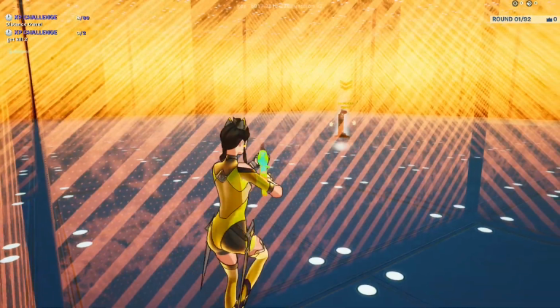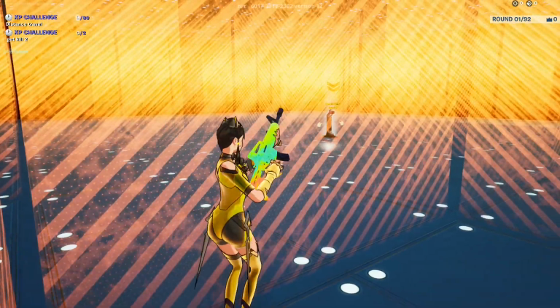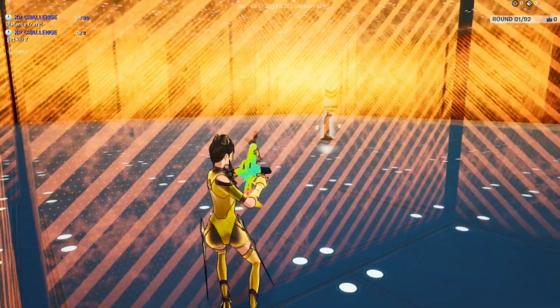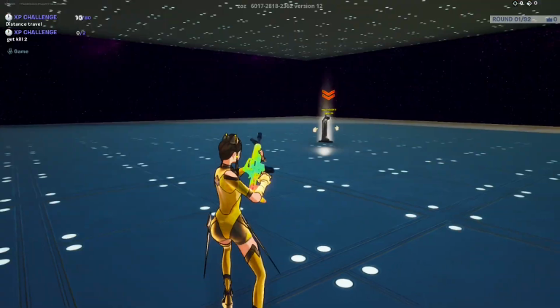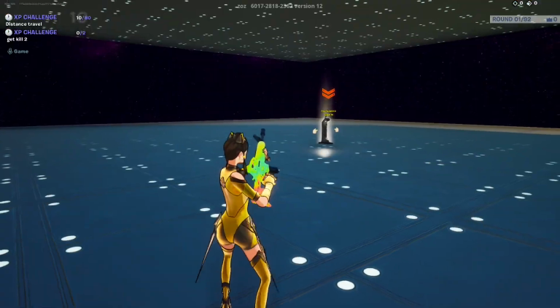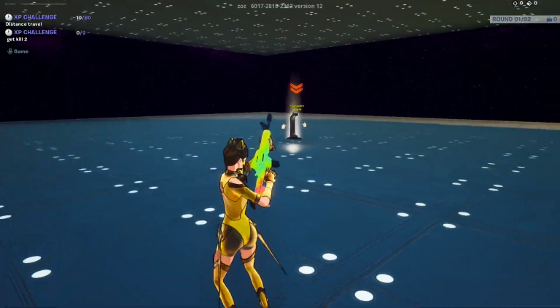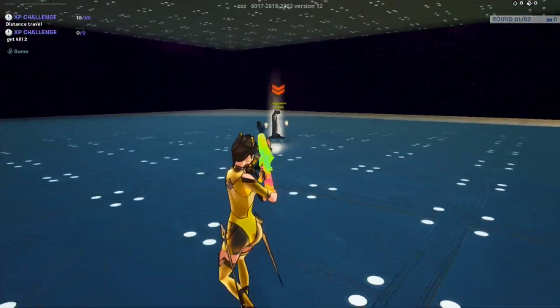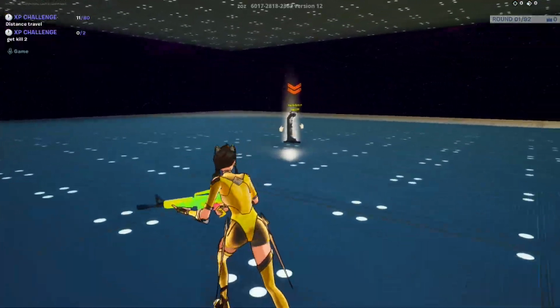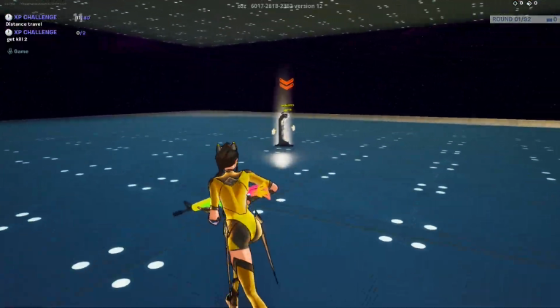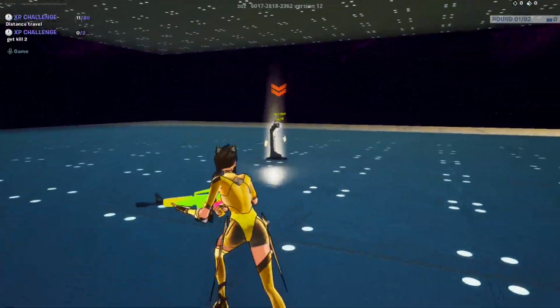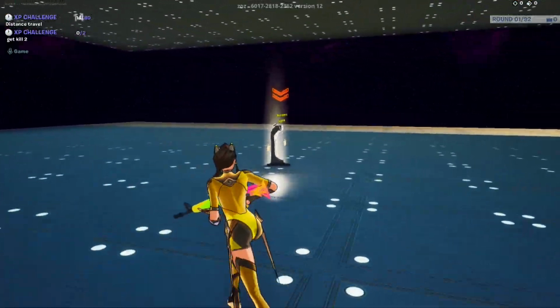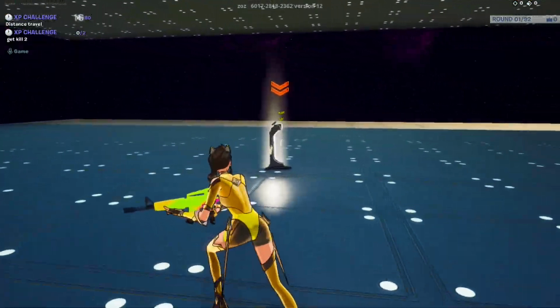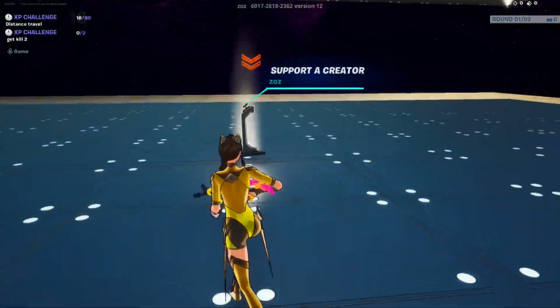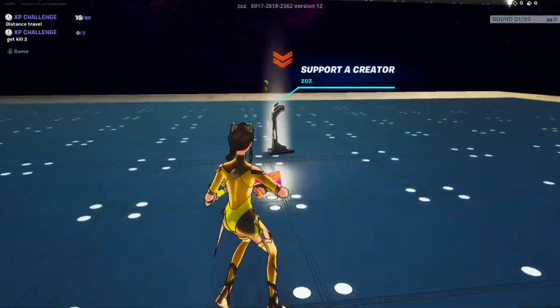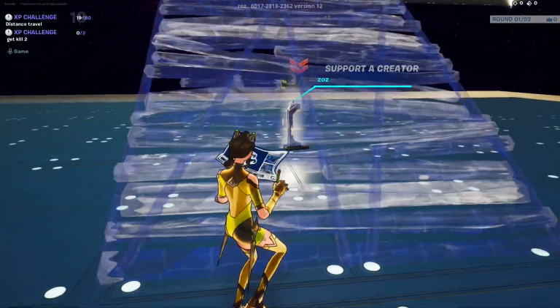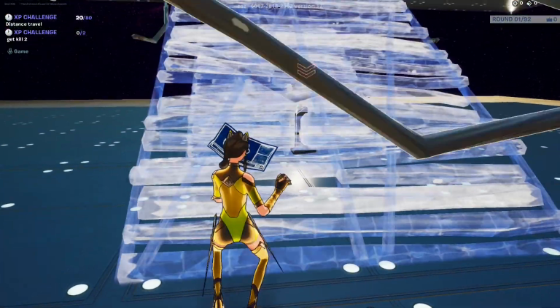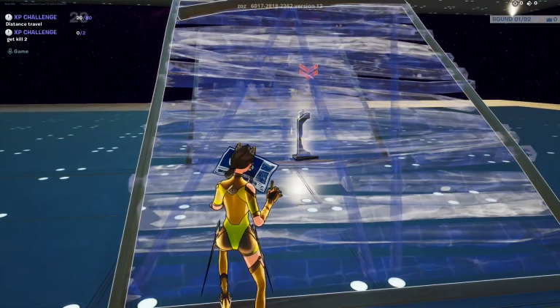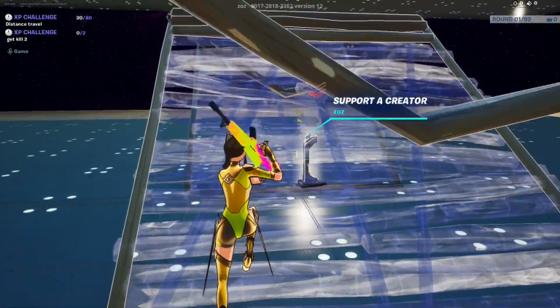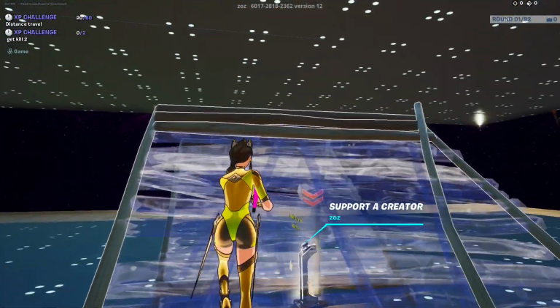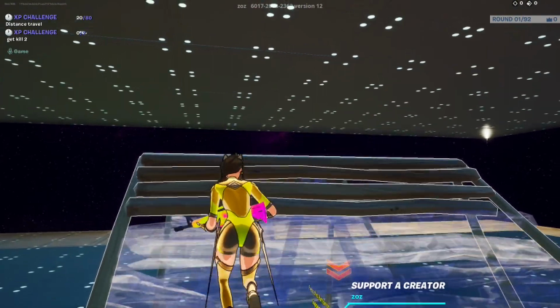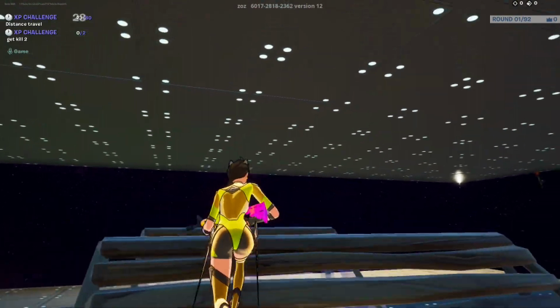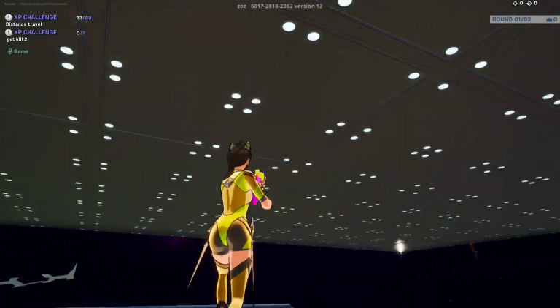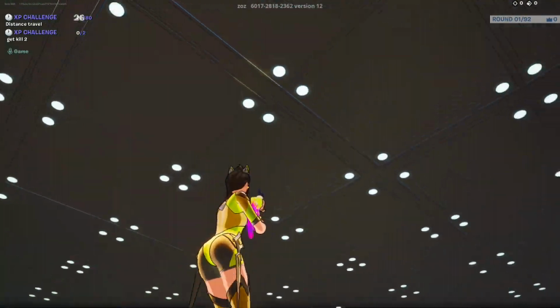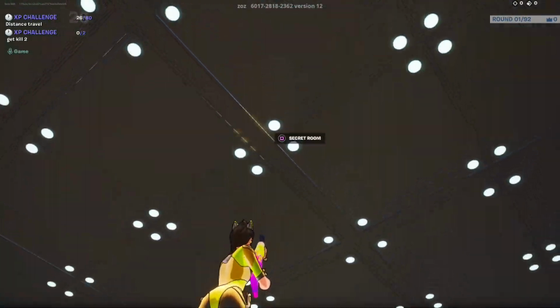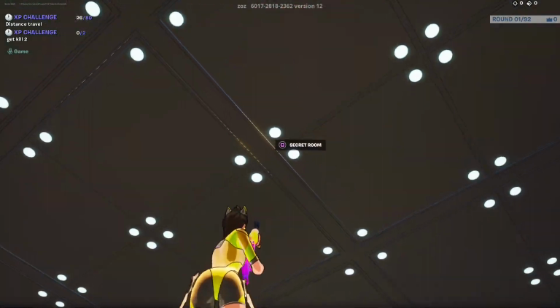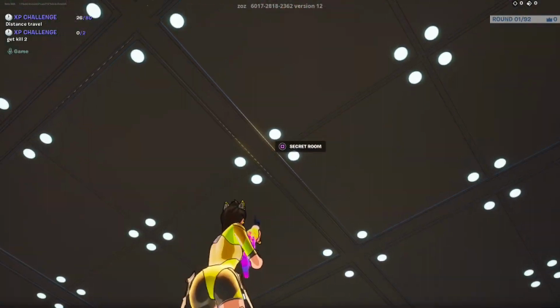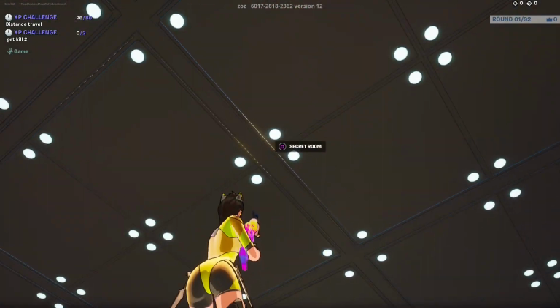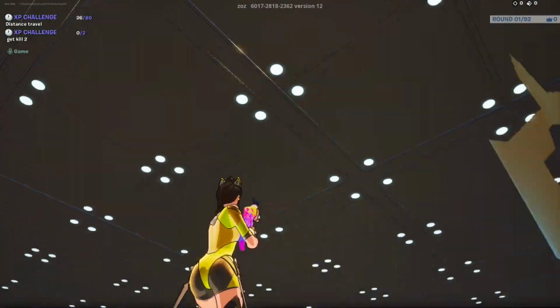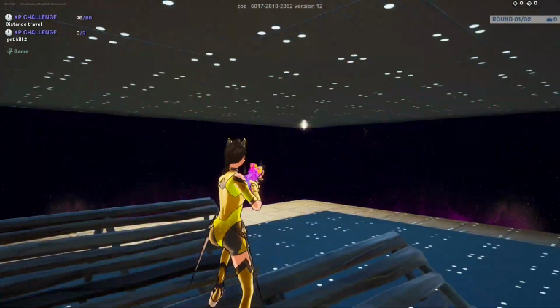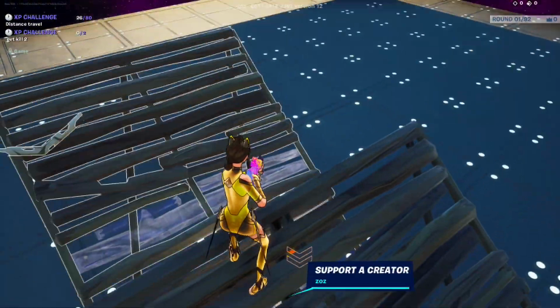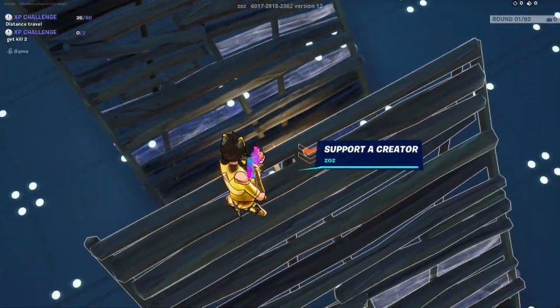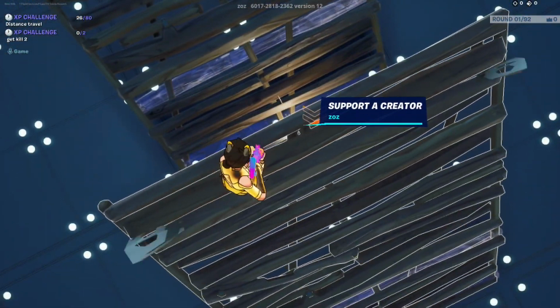Once the game starts, go to the support-a-creator post in the middle of the map, place a ramp, and directly above it look up. There will be a secret room button.